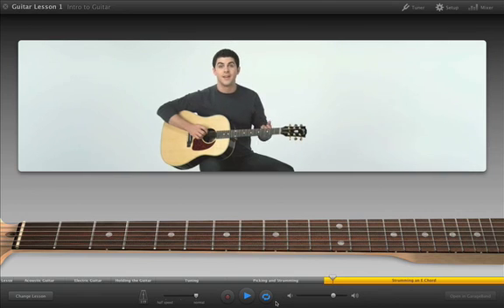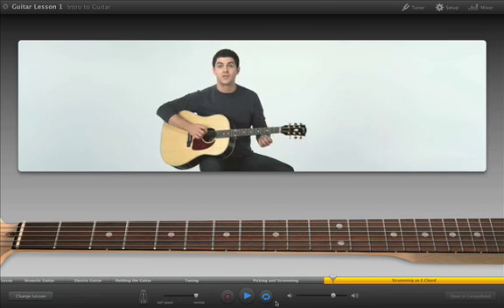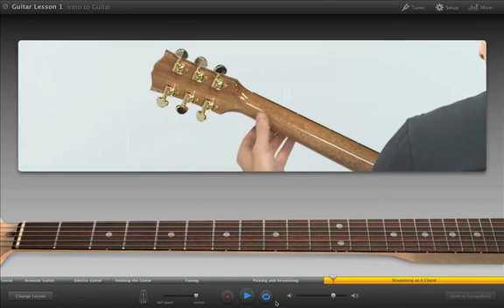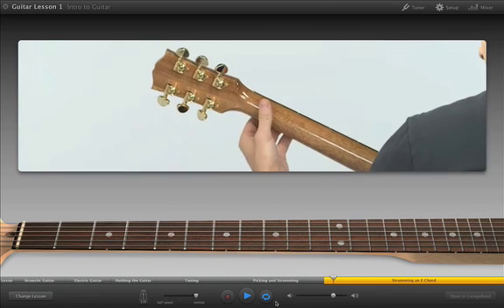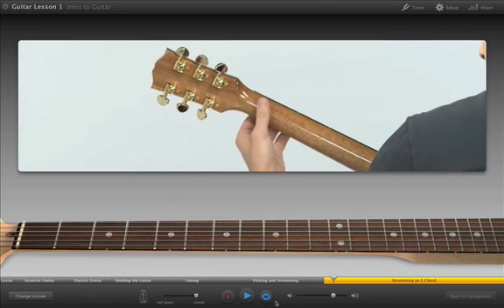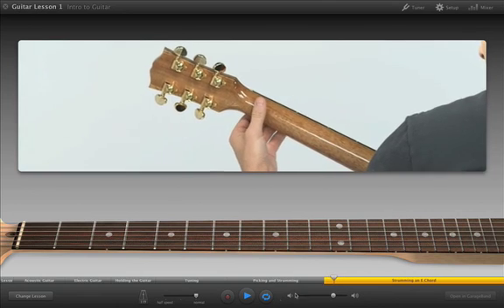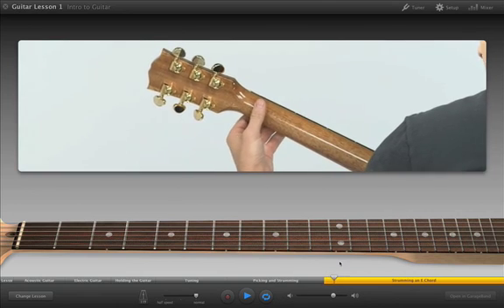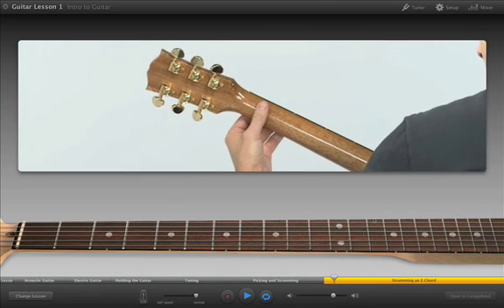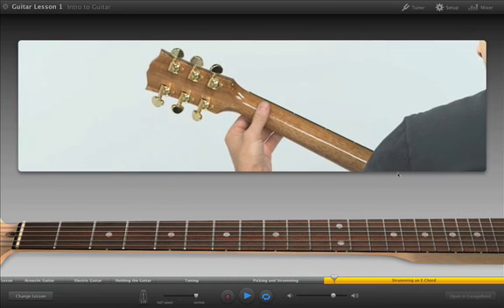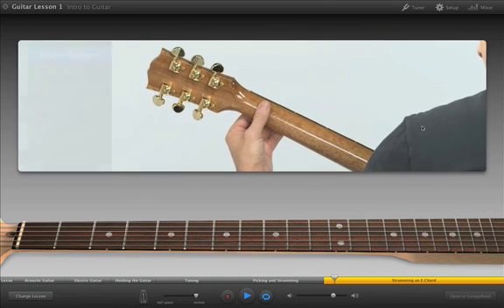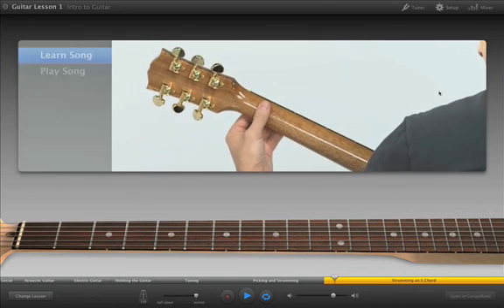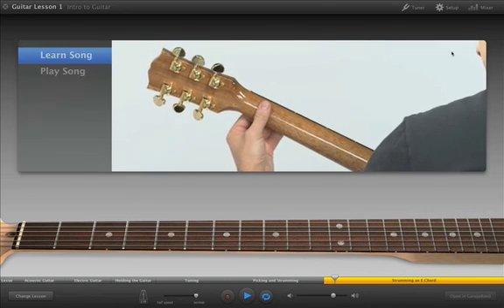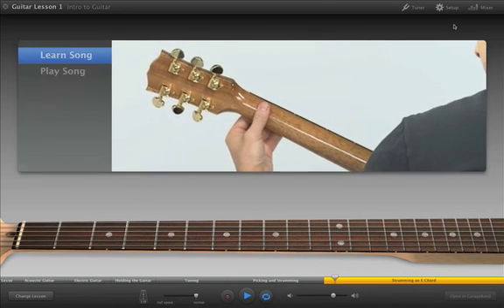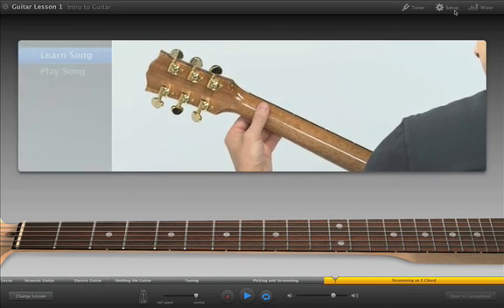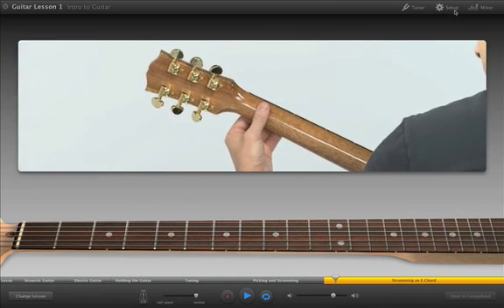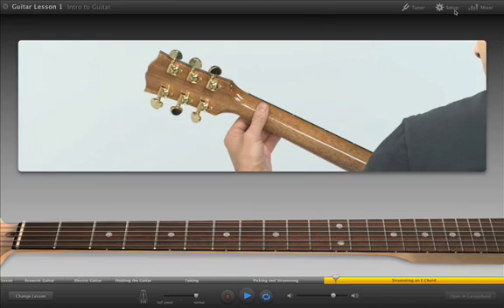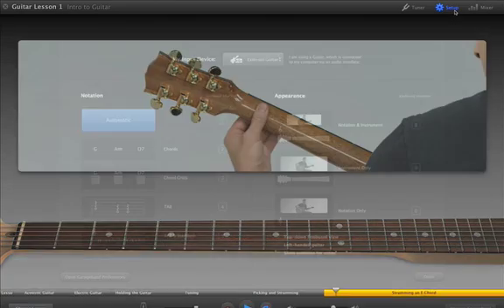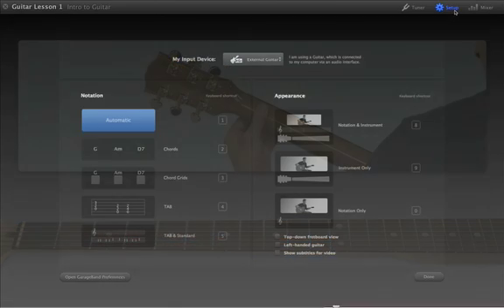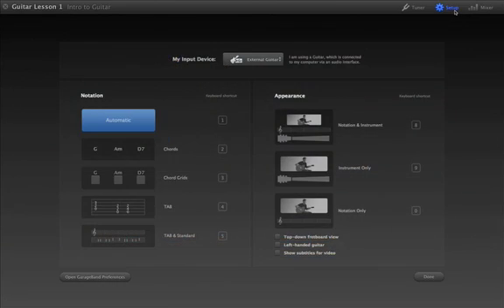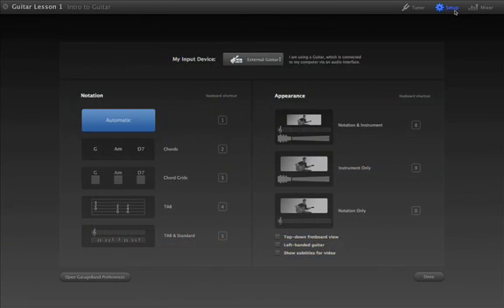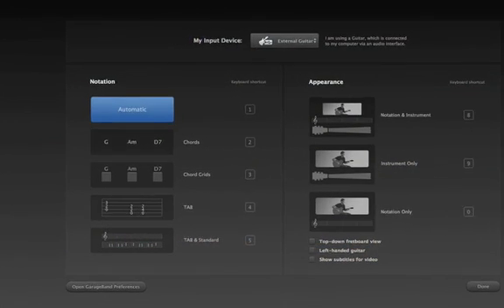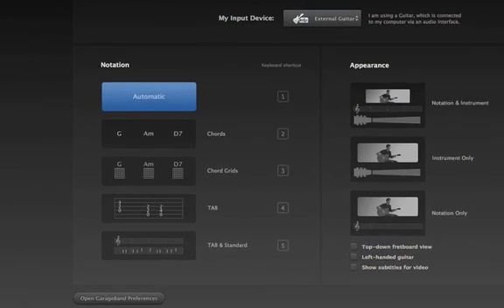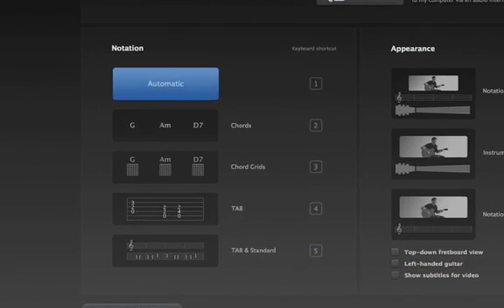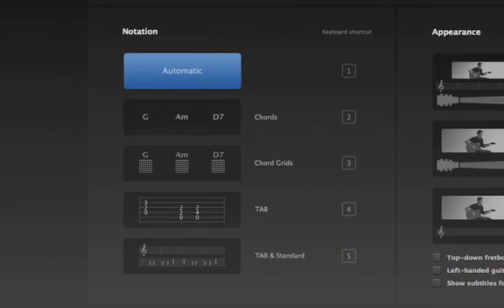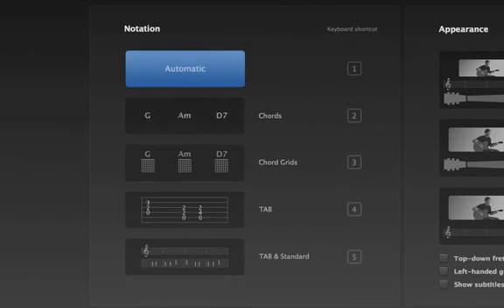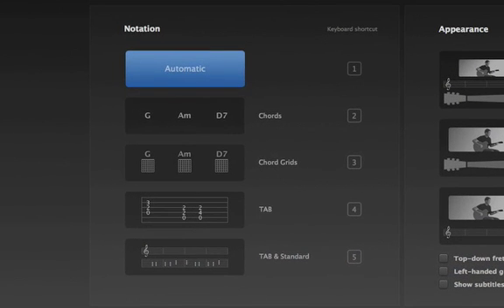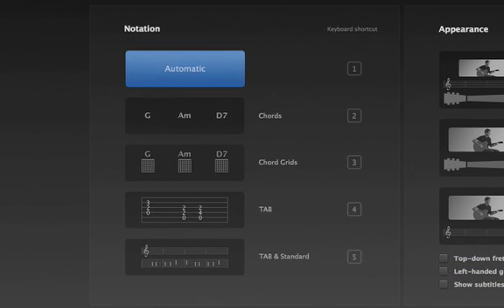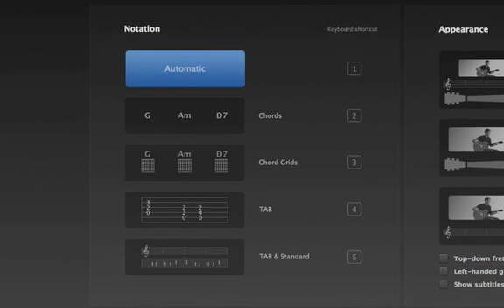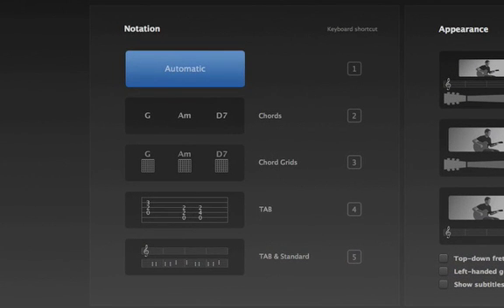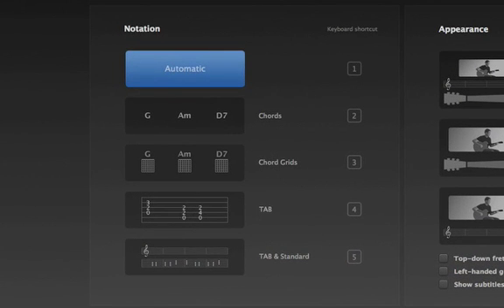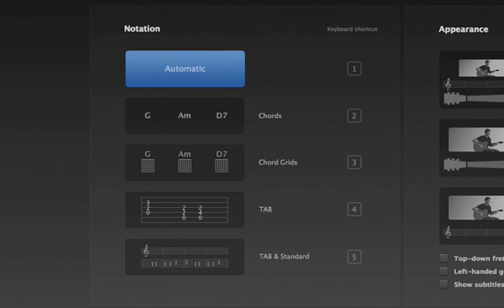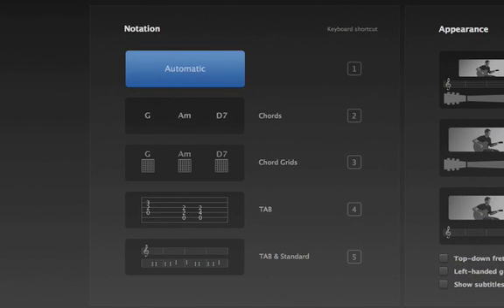Open the Setup window to choose to view notation as chord names, chord grids, tab, or standard notation.